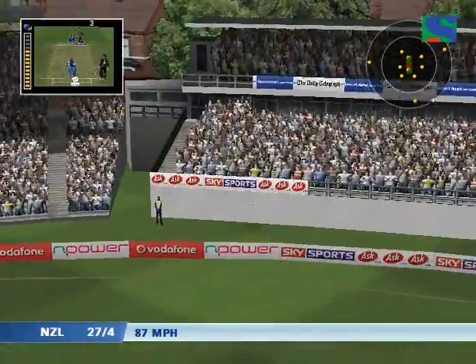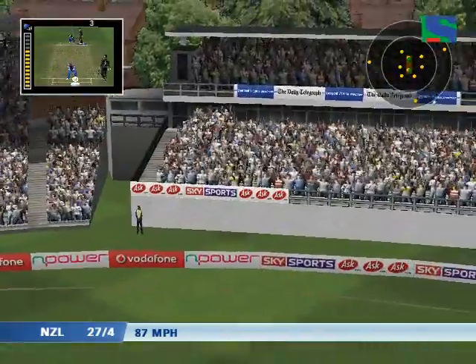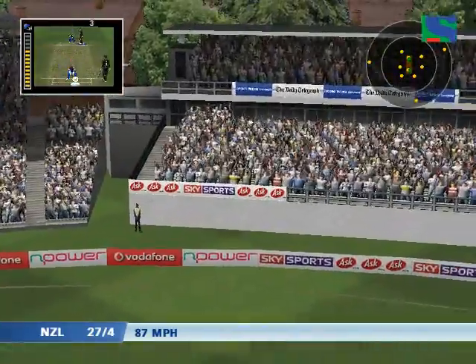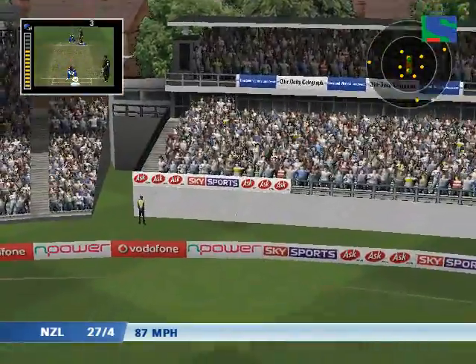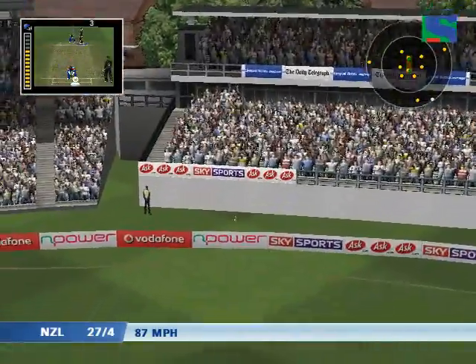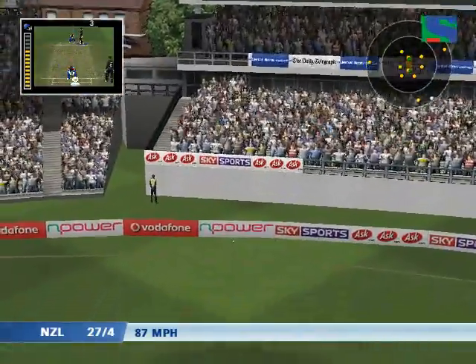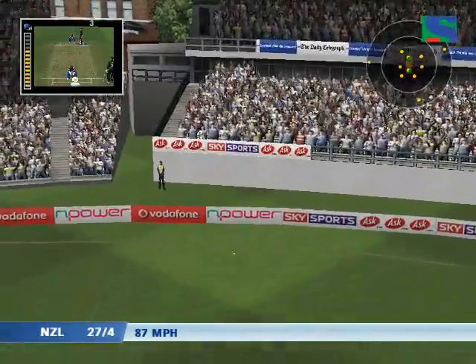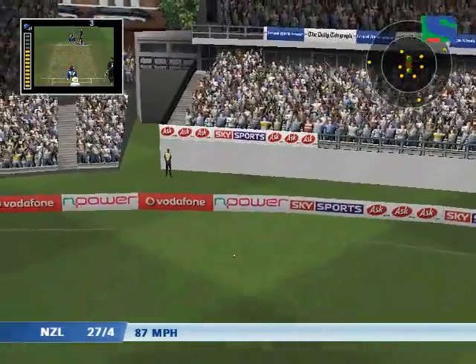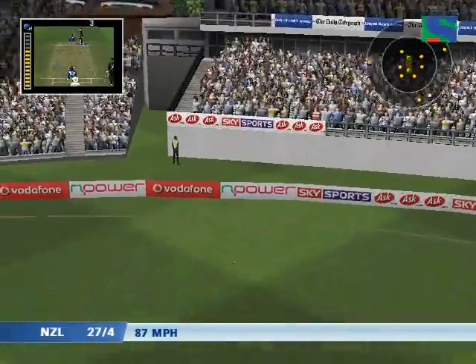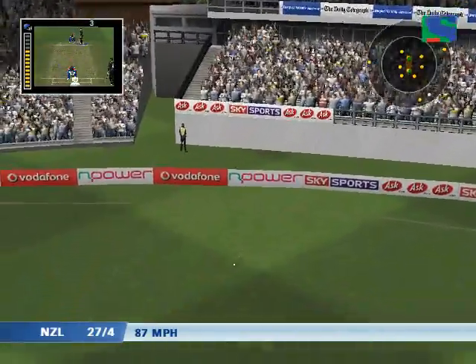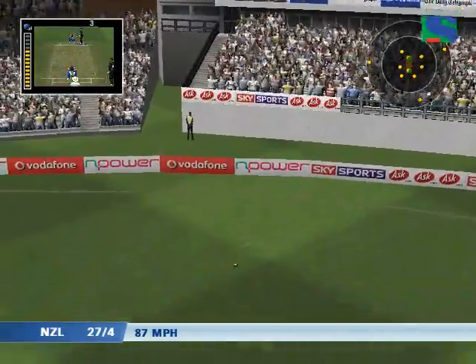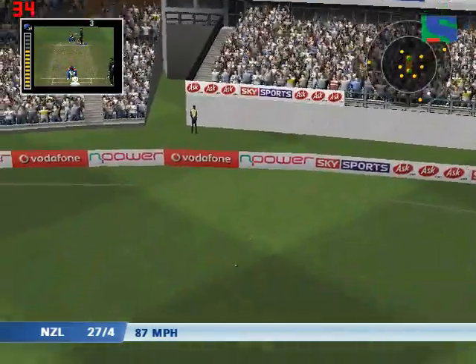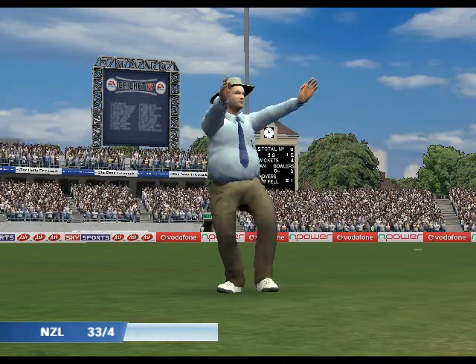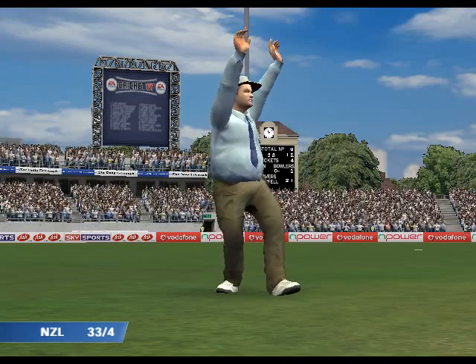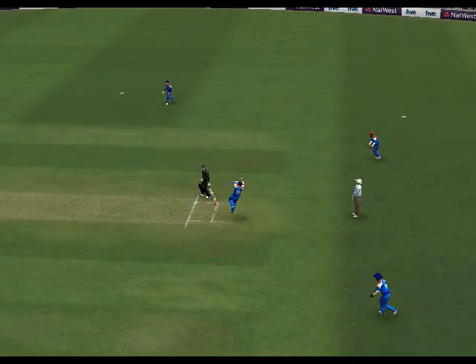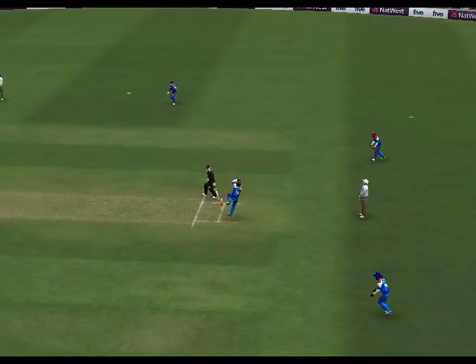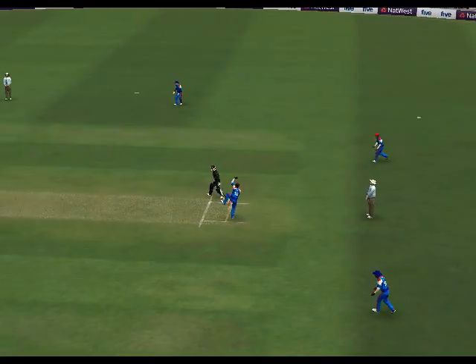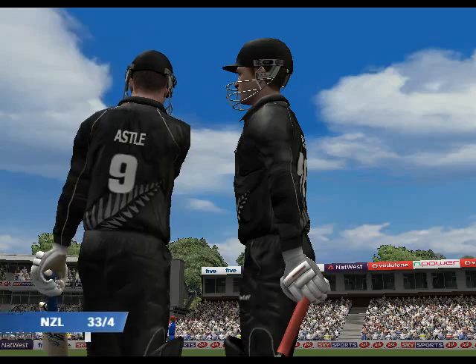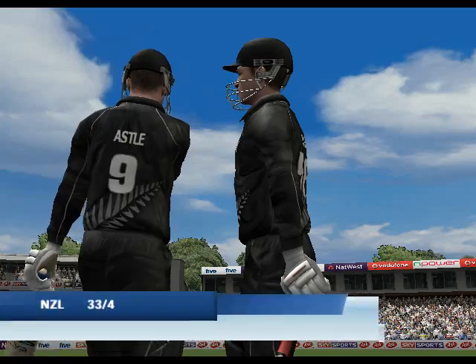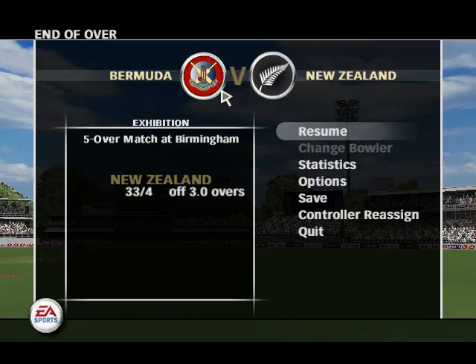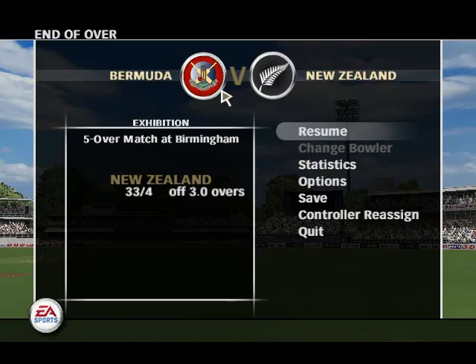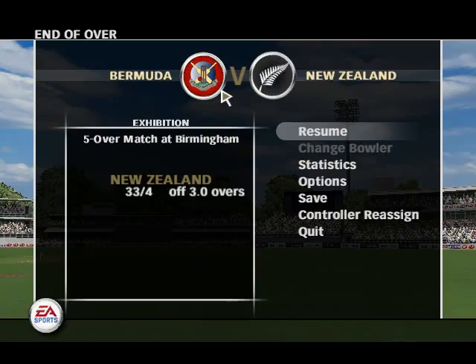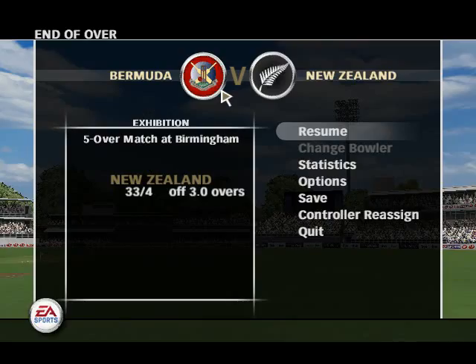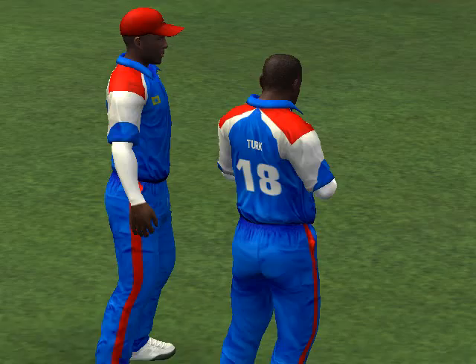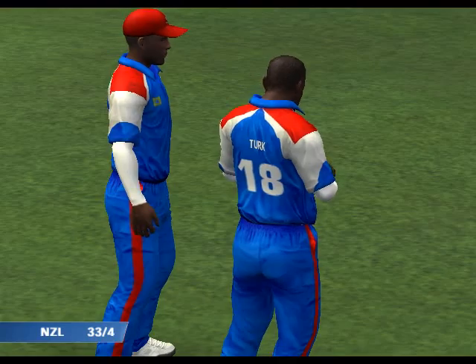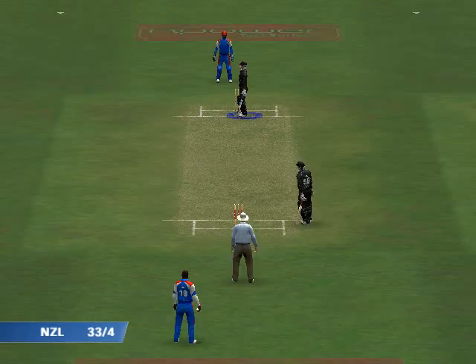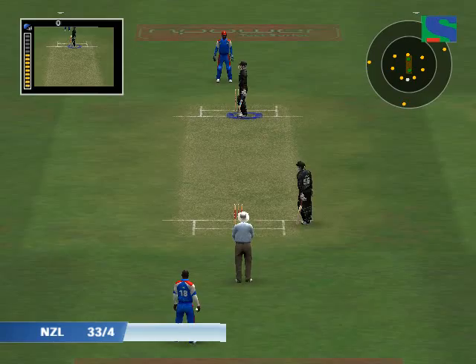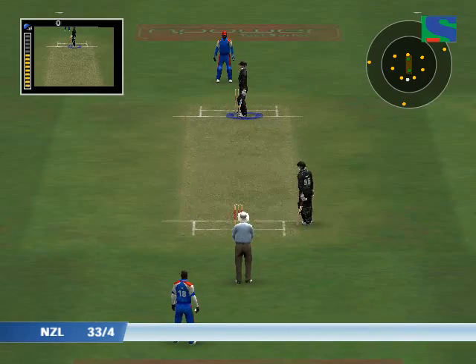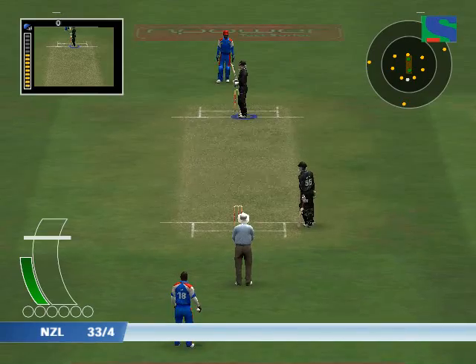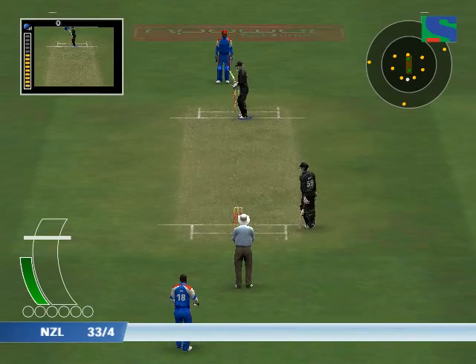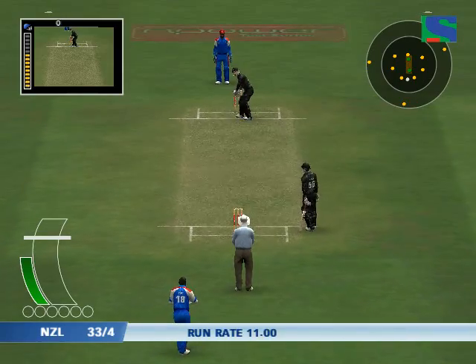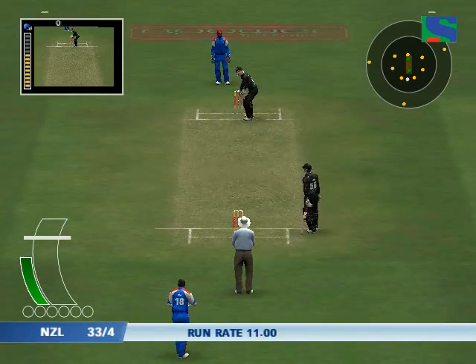Don't even bother chasing that. That's away into the bleachers. That over helped the run rate somewhat. This is Nathan Astor.